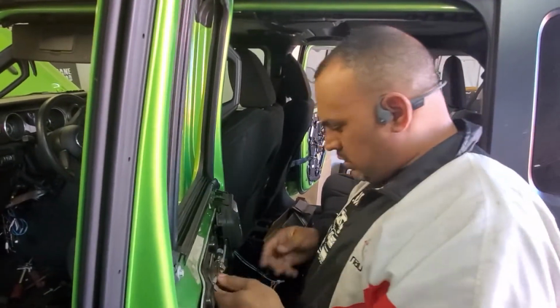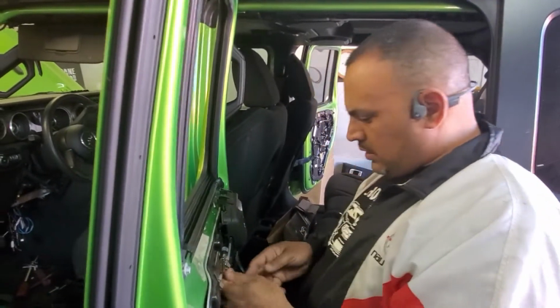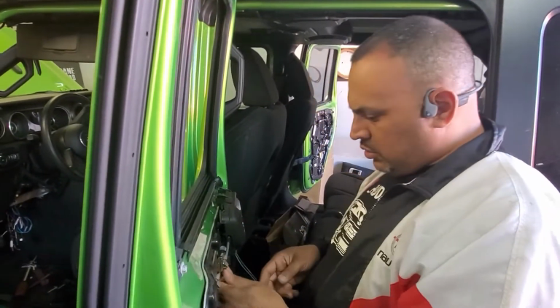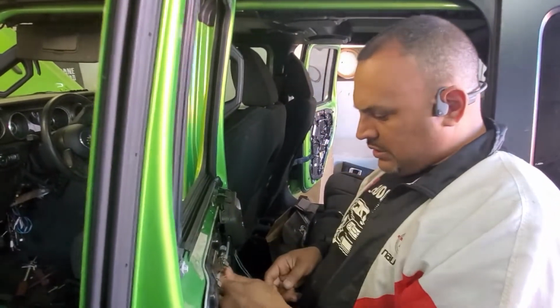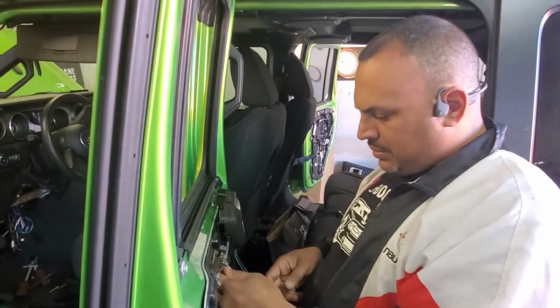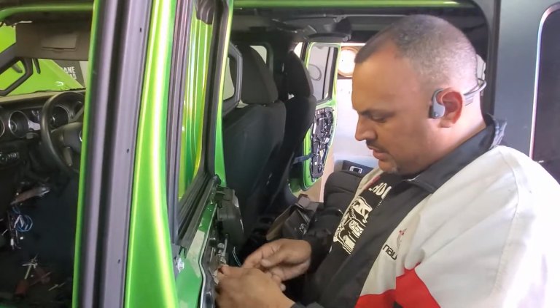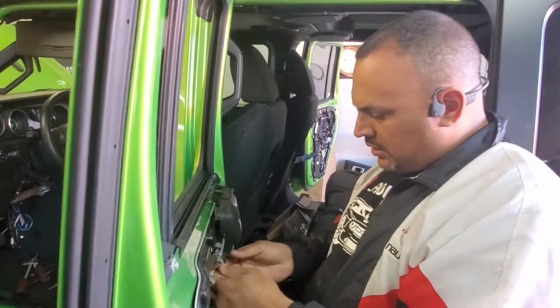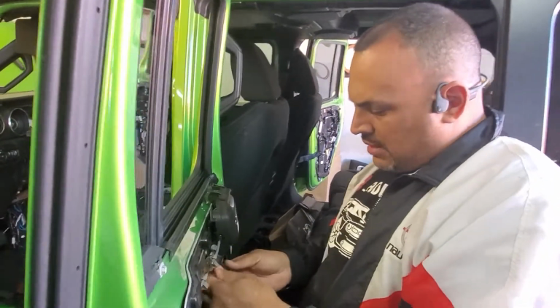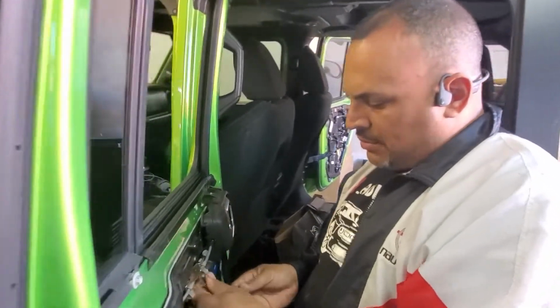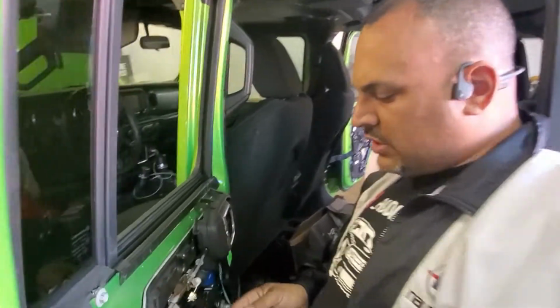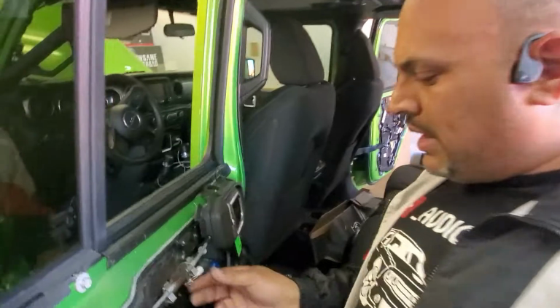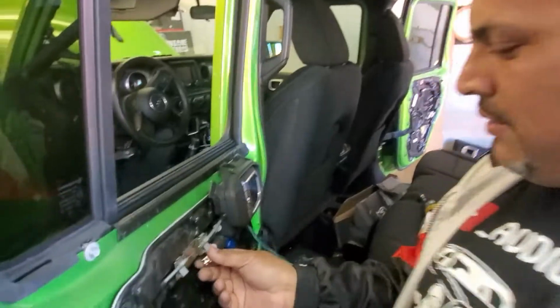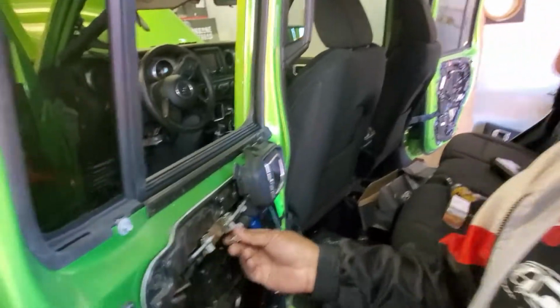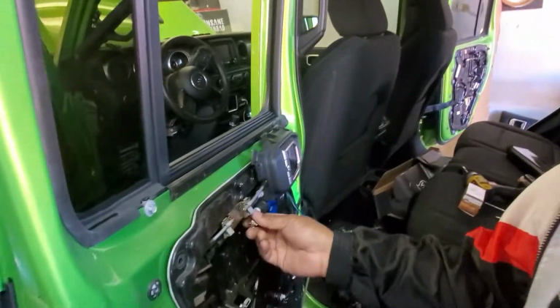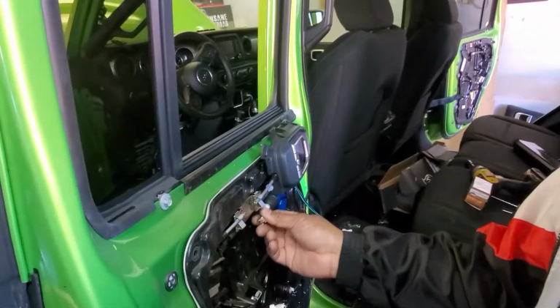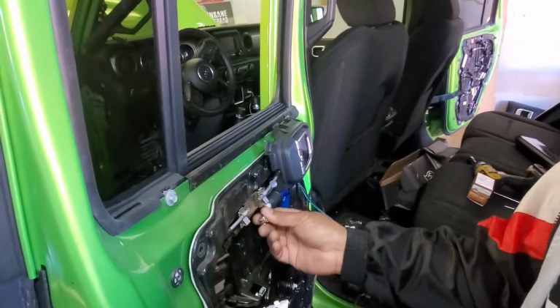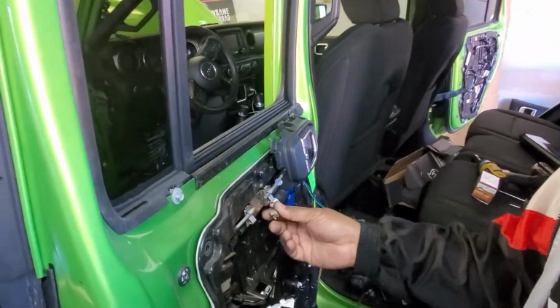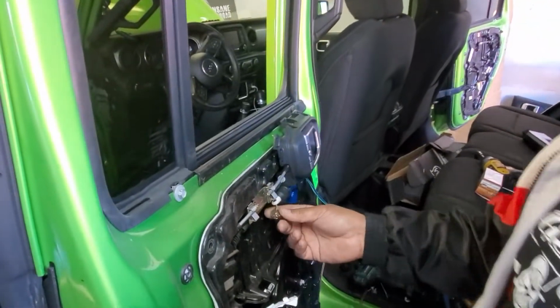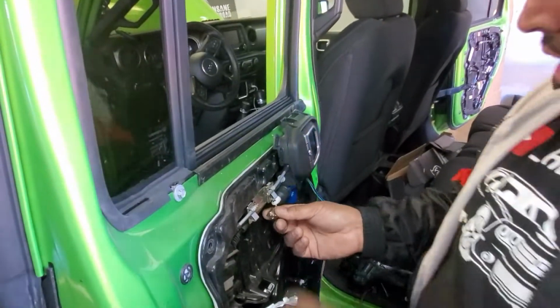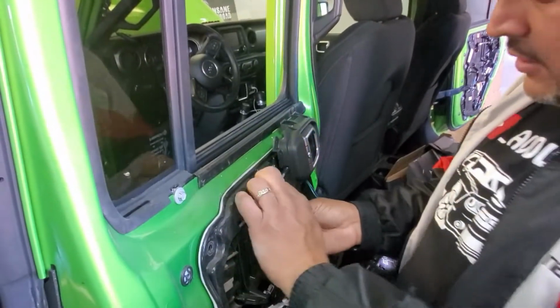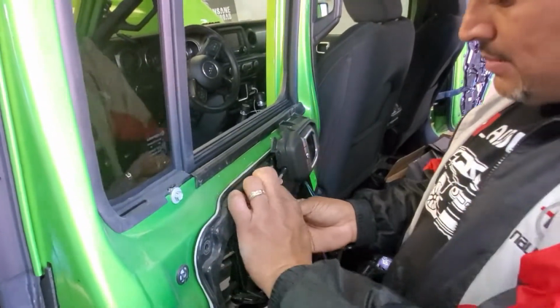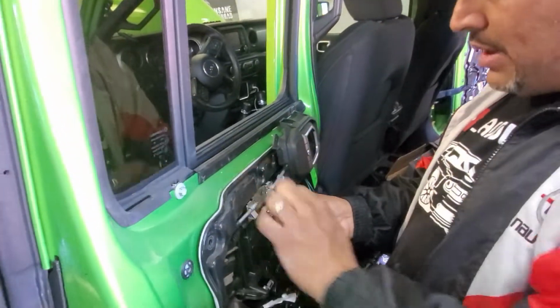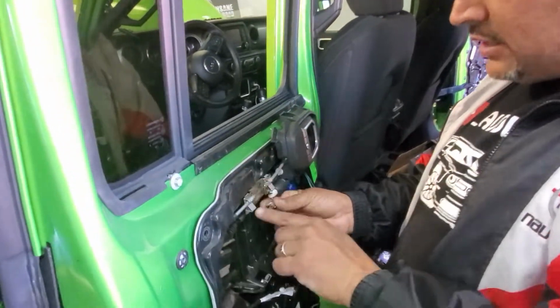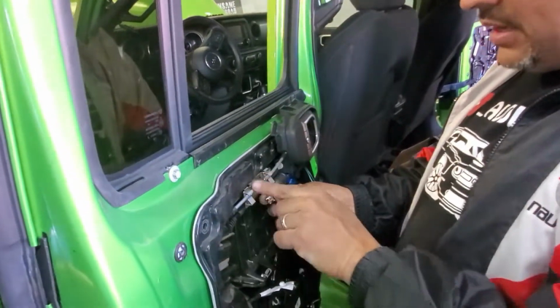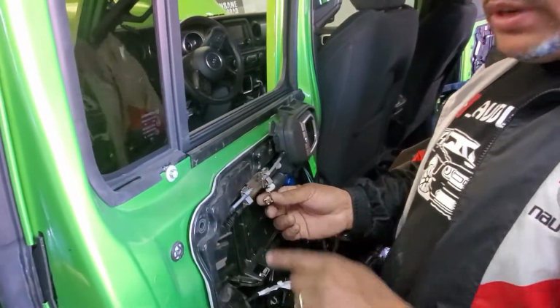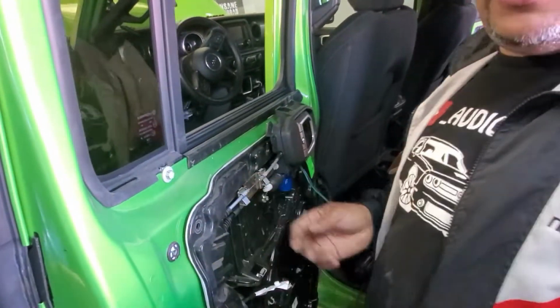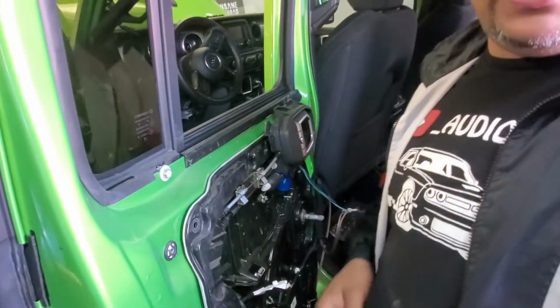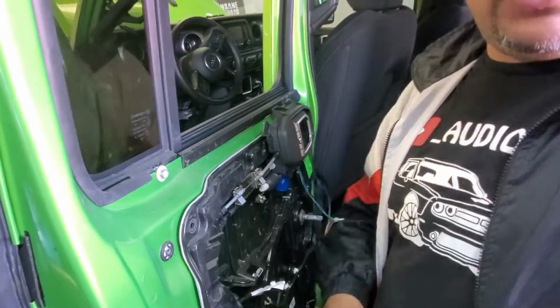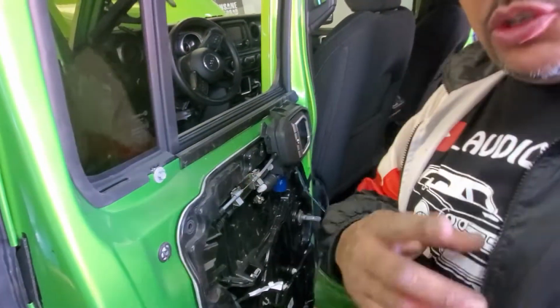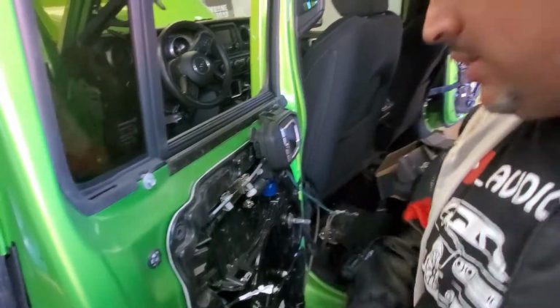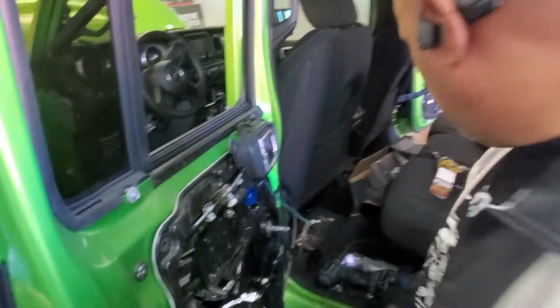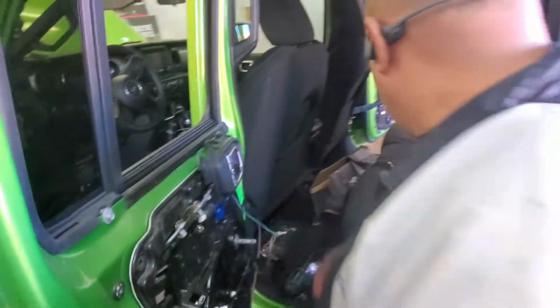Now this holds everything in place — the motor is set. I already see that I've got everything I need here. Now I have to make my bracket to make it work, and we'll get the rest situated and continue.